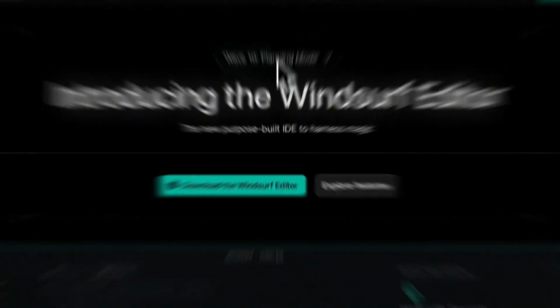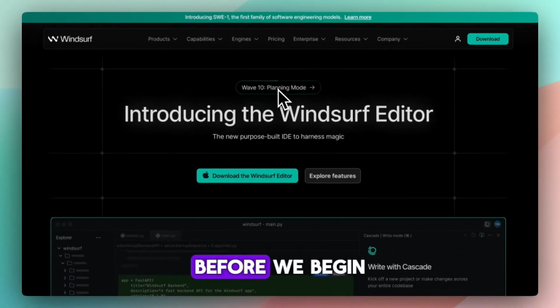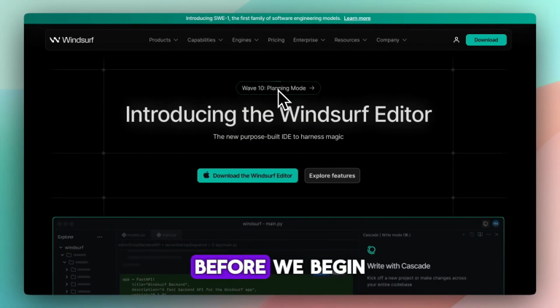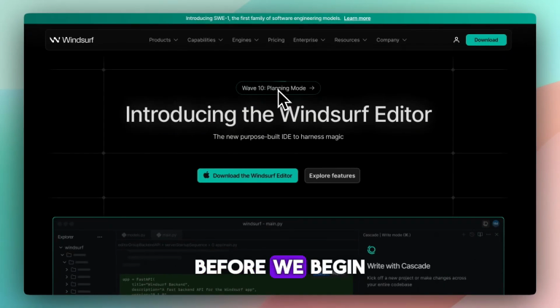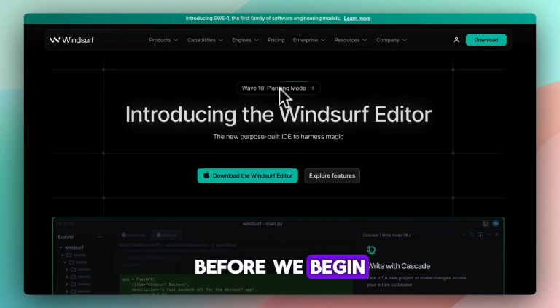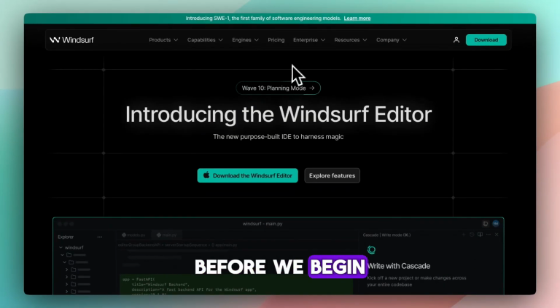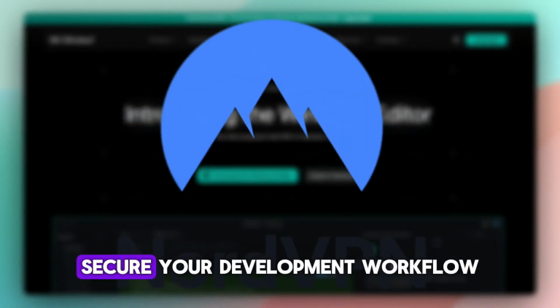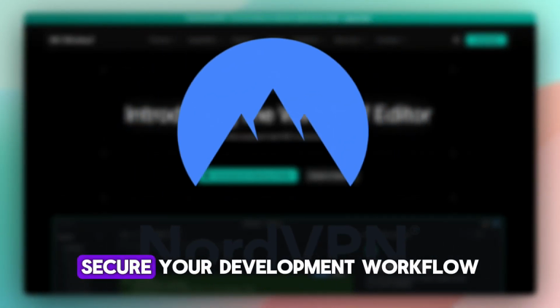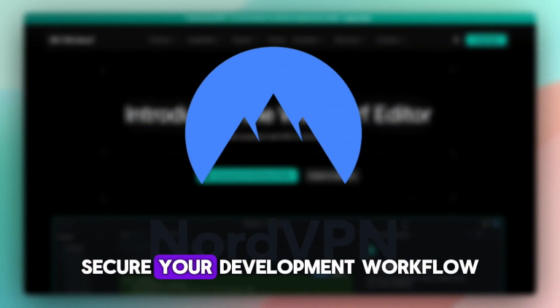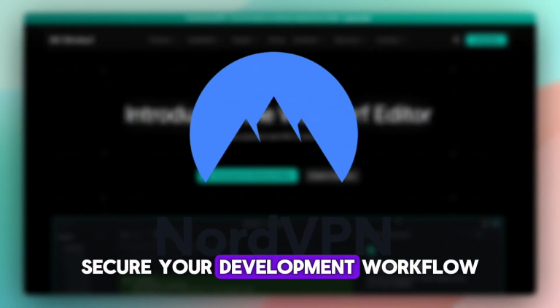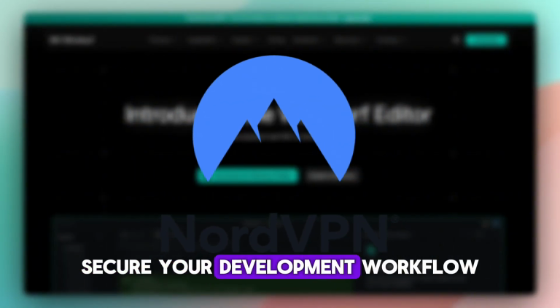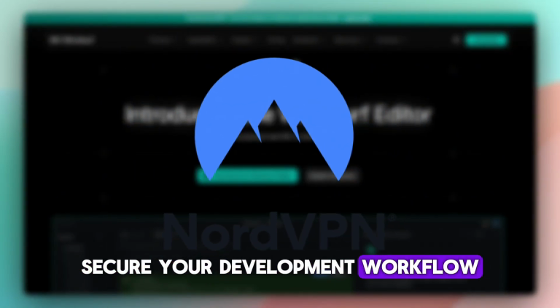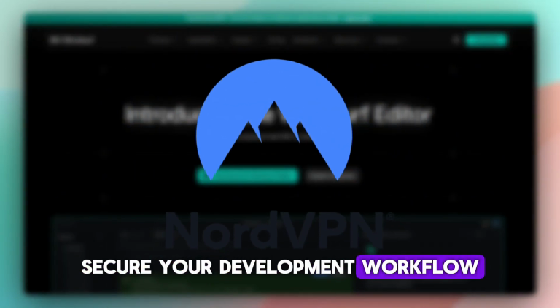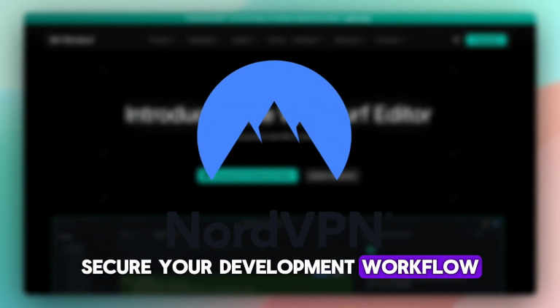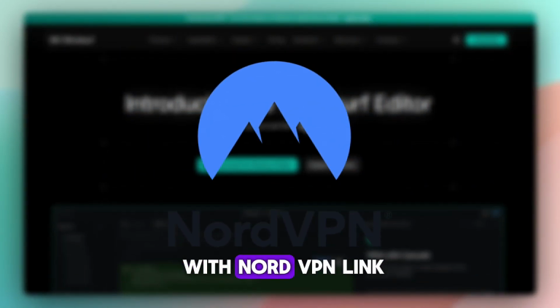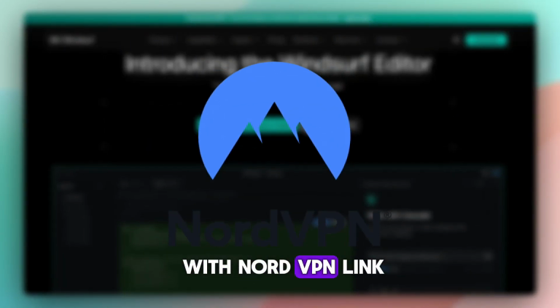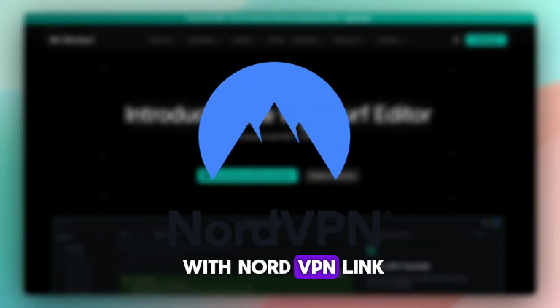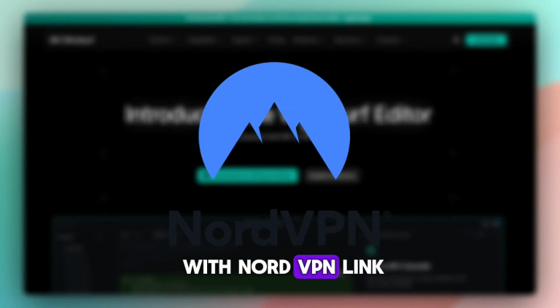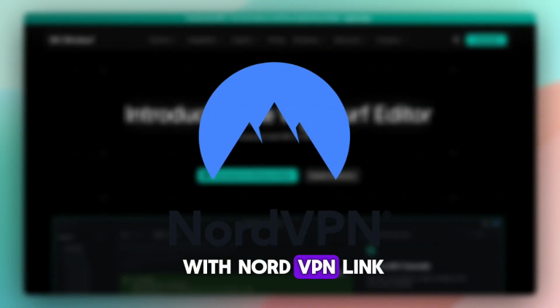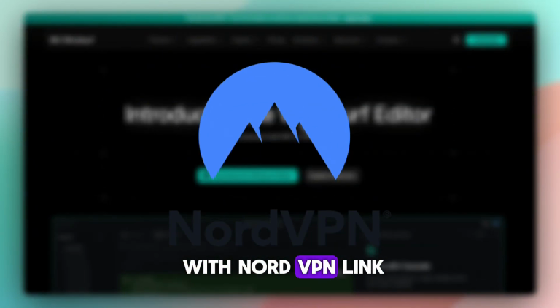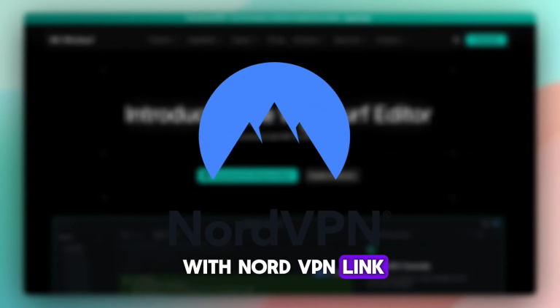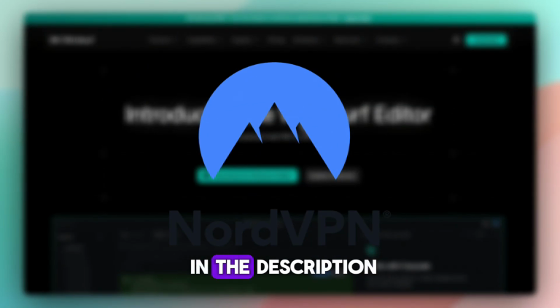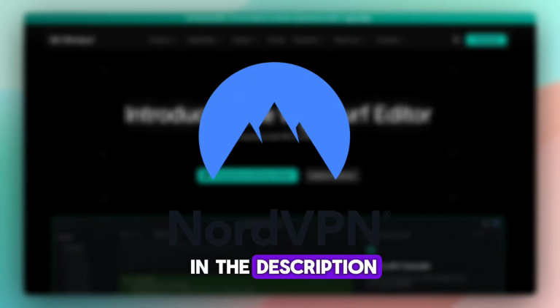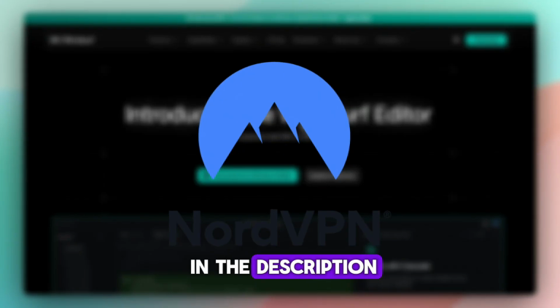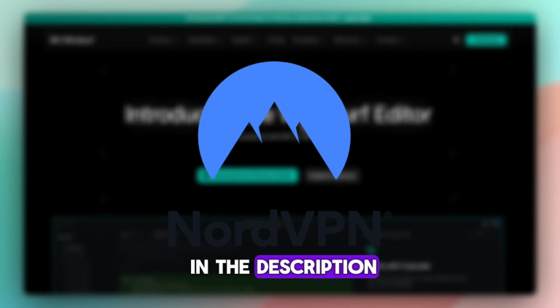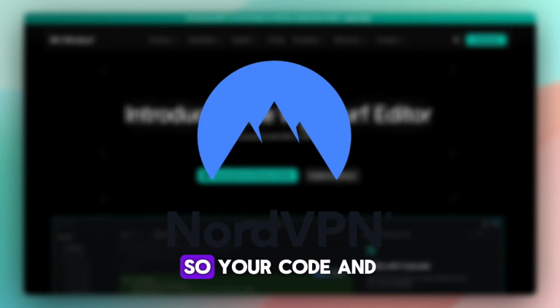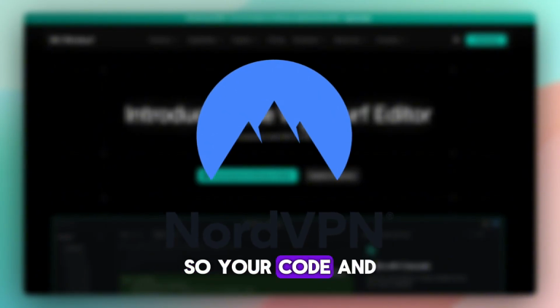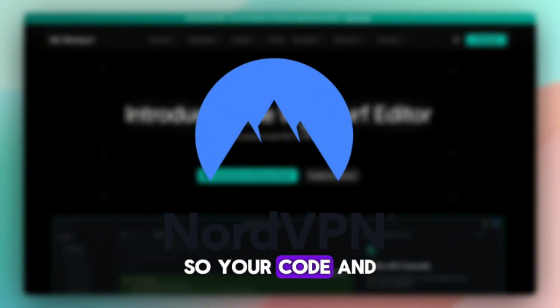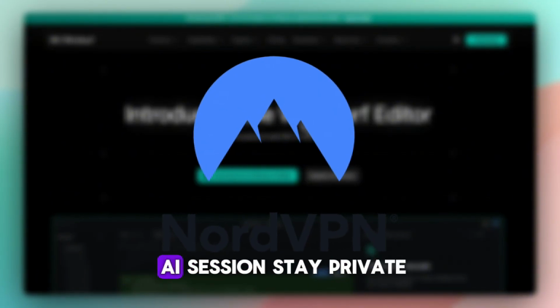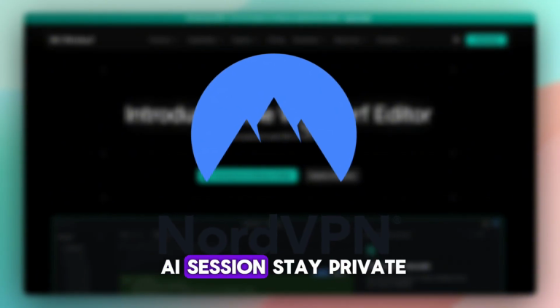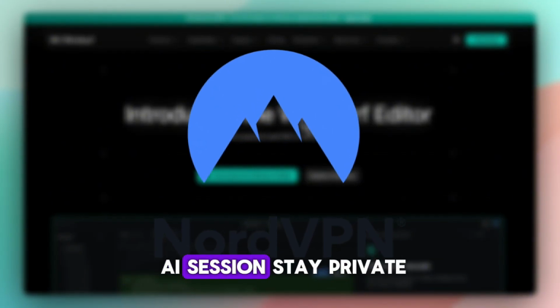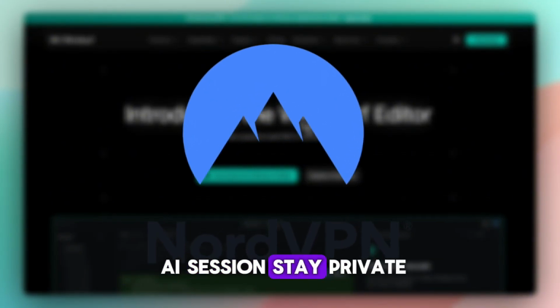Before we begin, secure your development workflow with NordVPN — link in the description — so your code and AI sessions stay private.